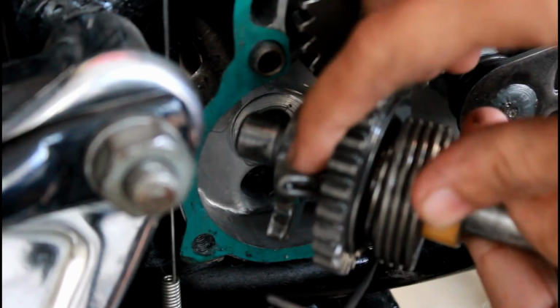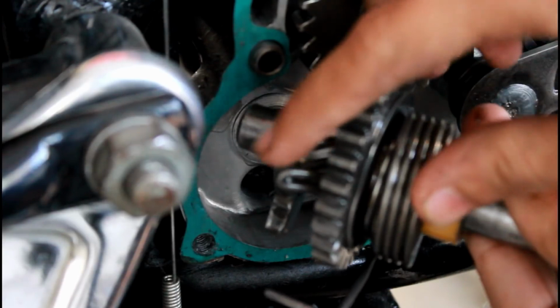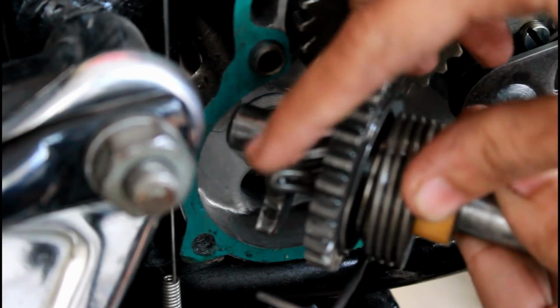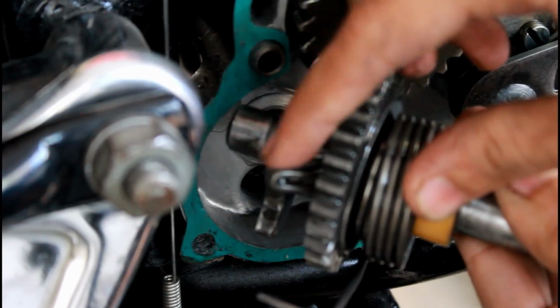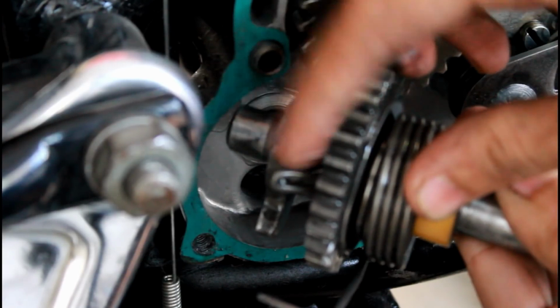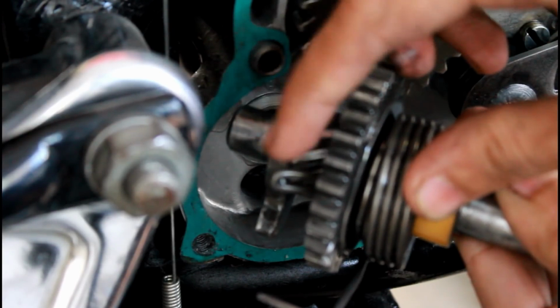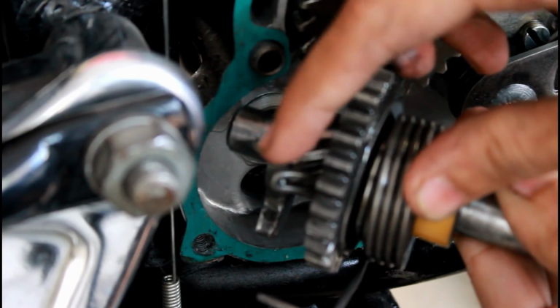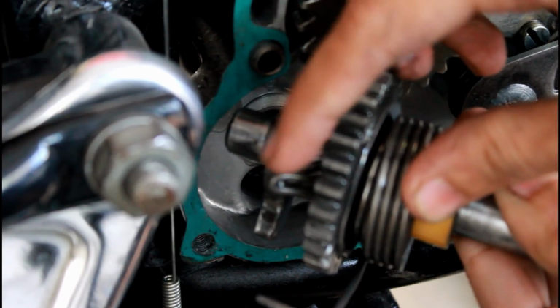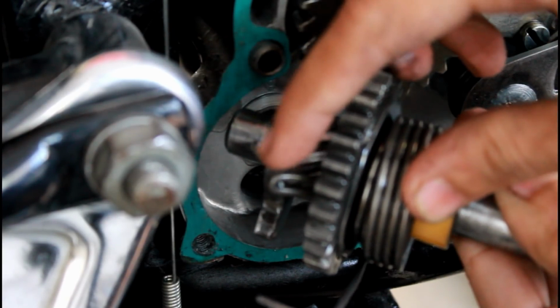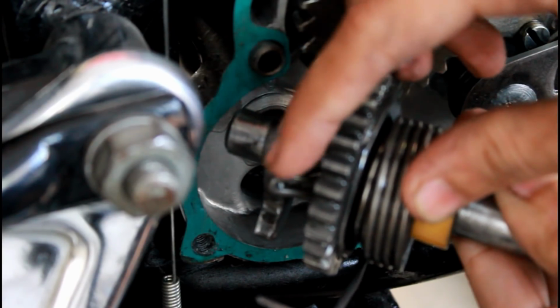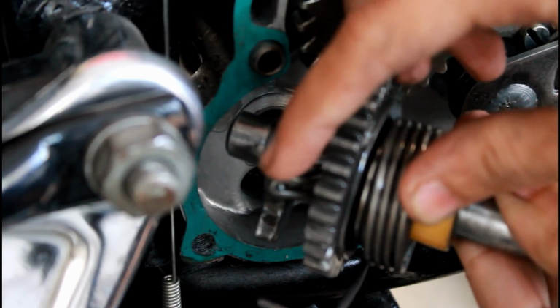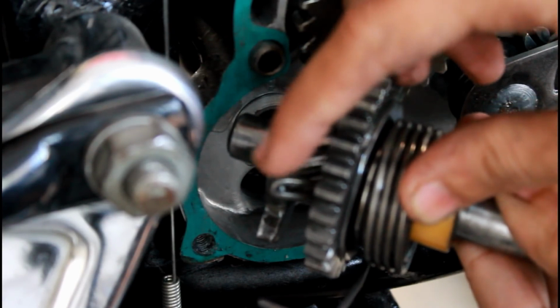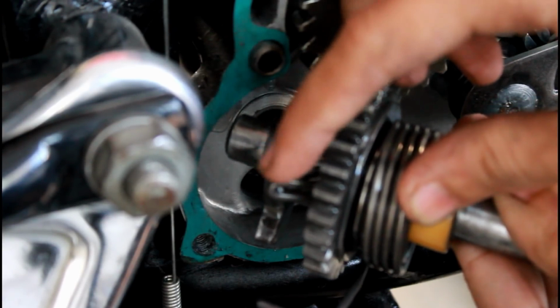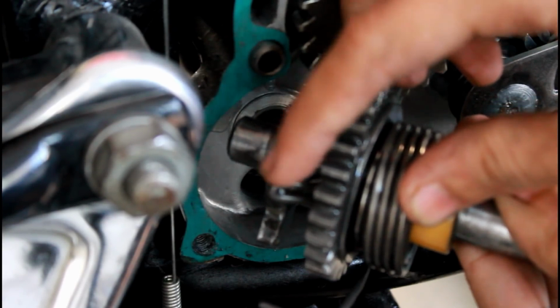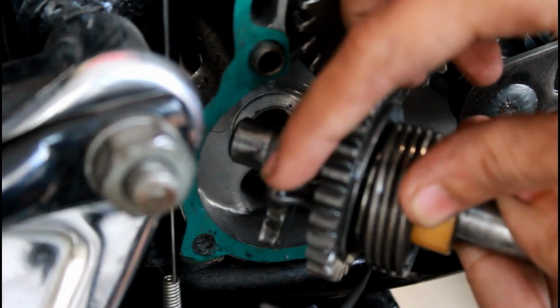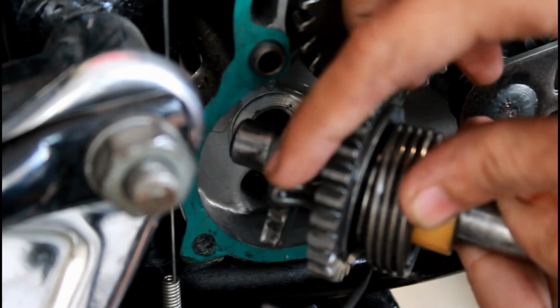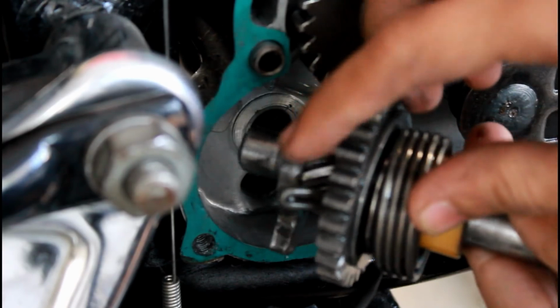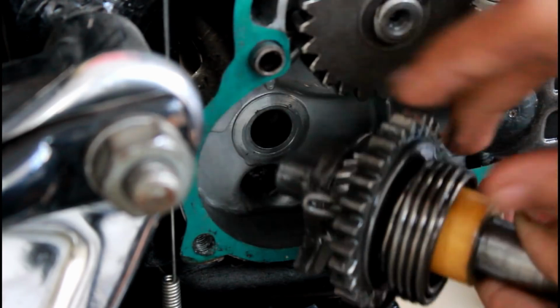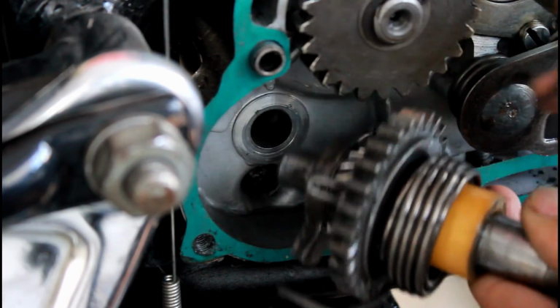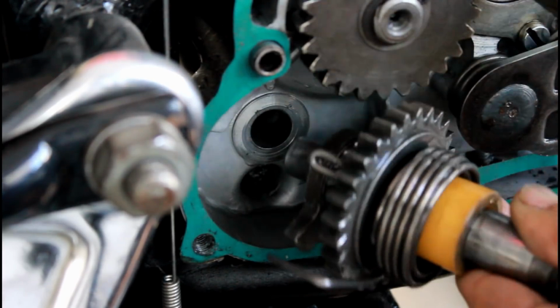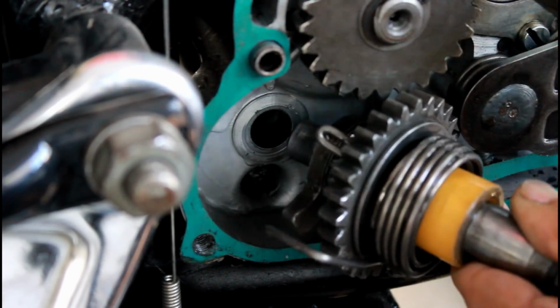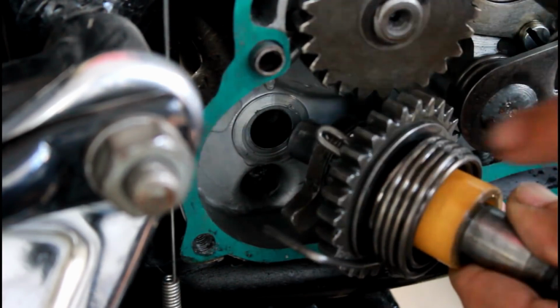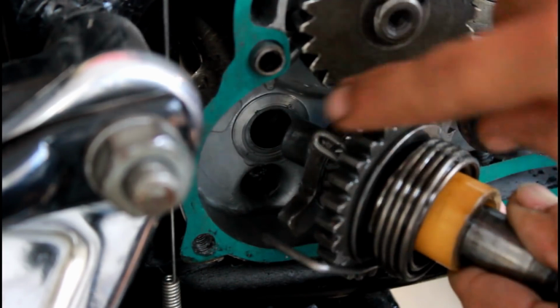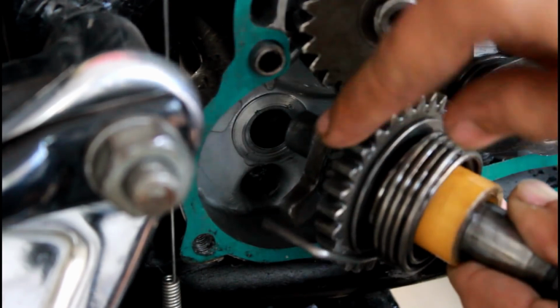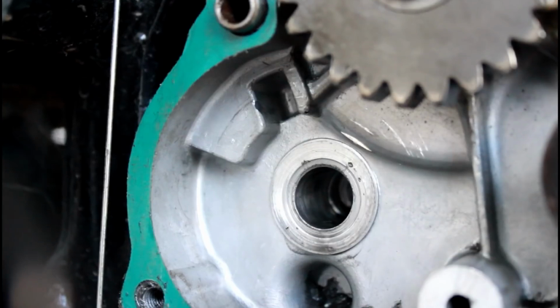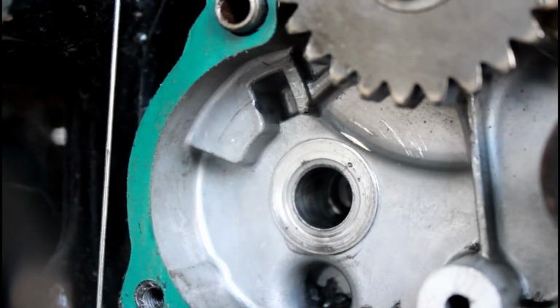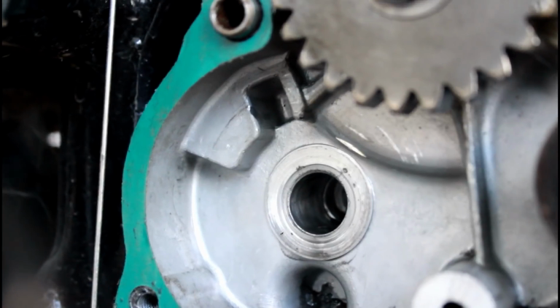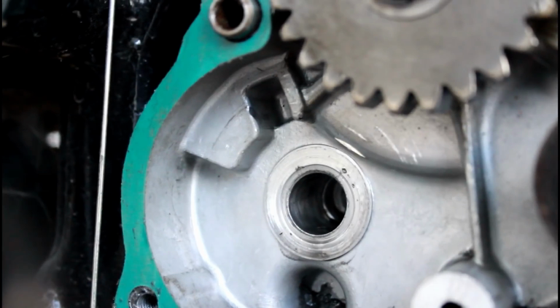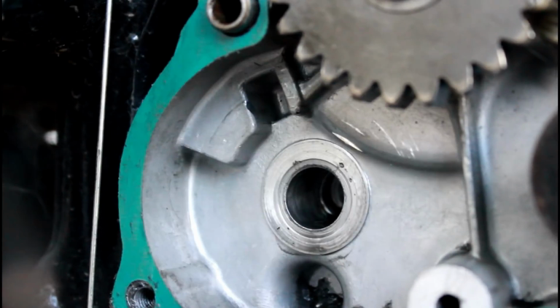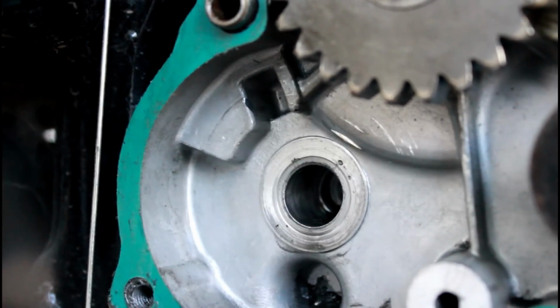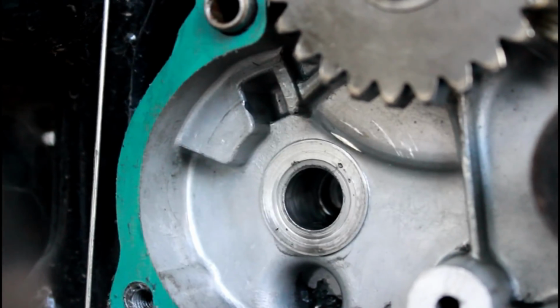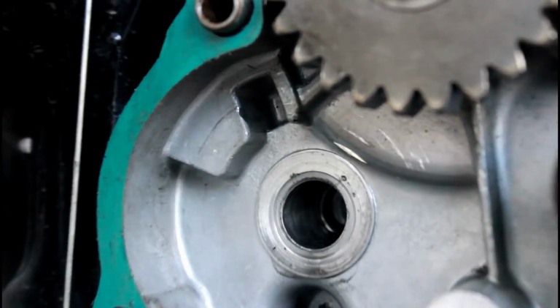While assembling the kick shaft, insert this clip in this groove.